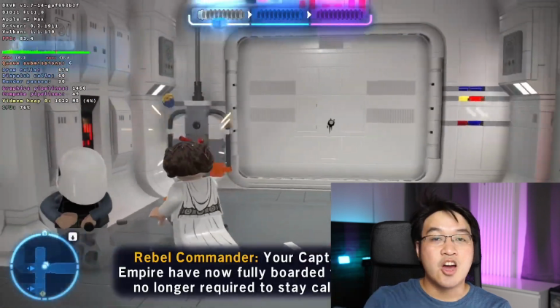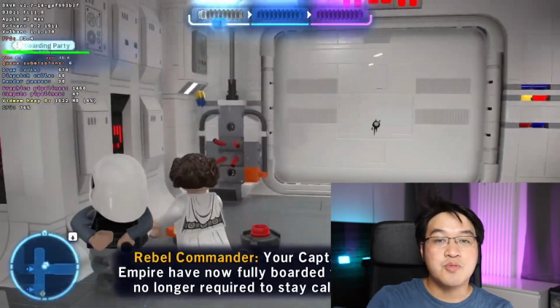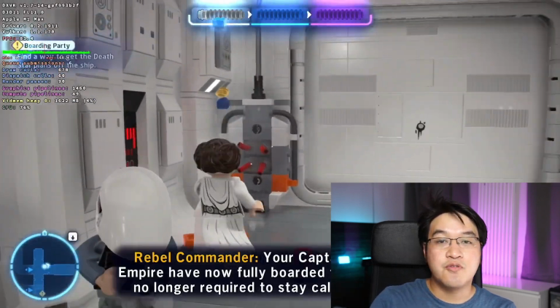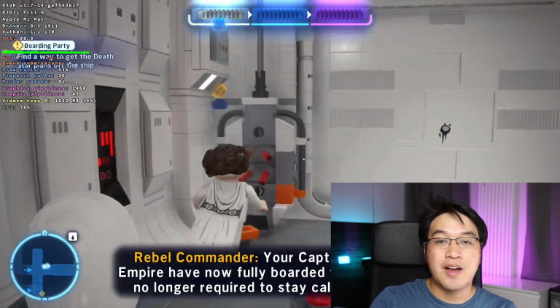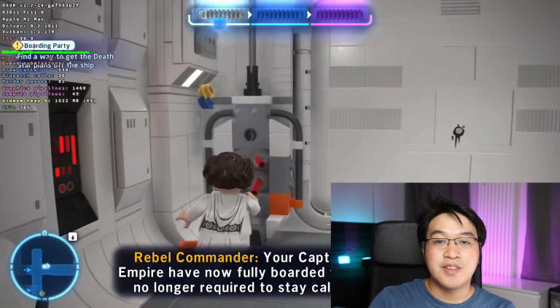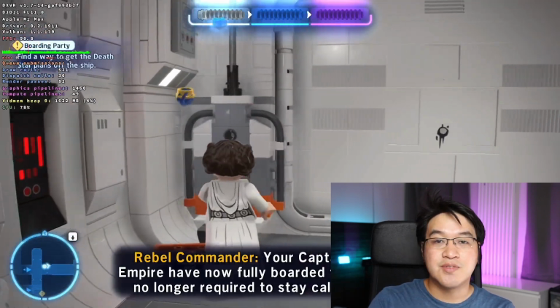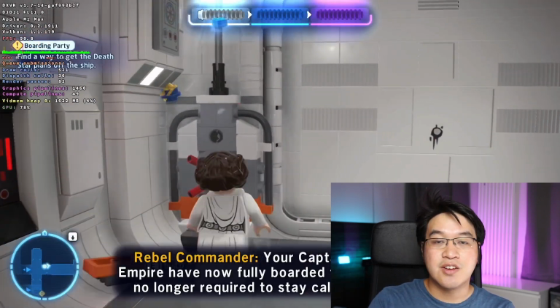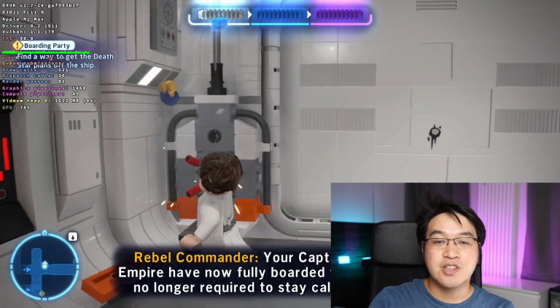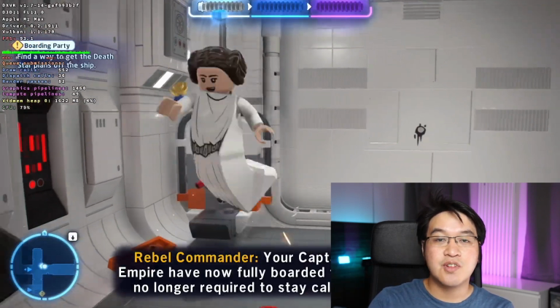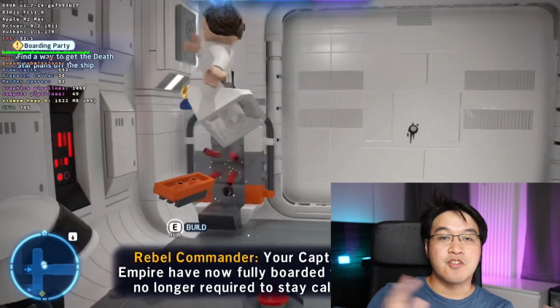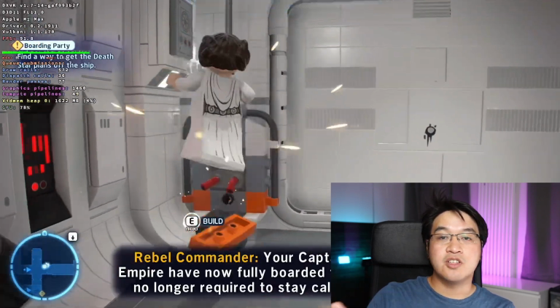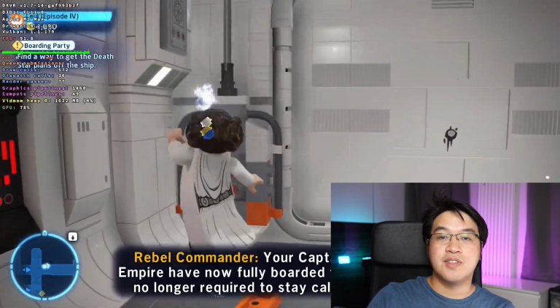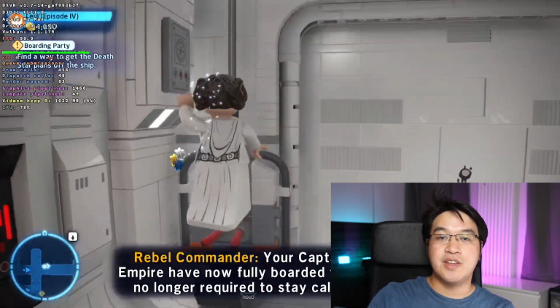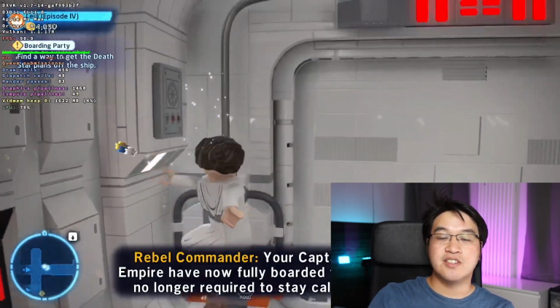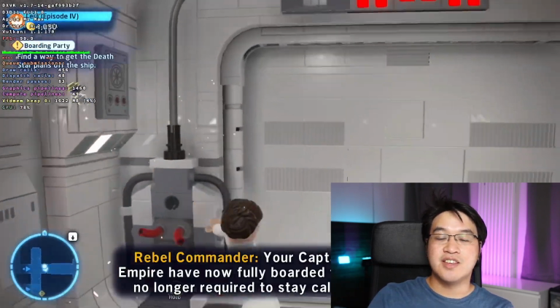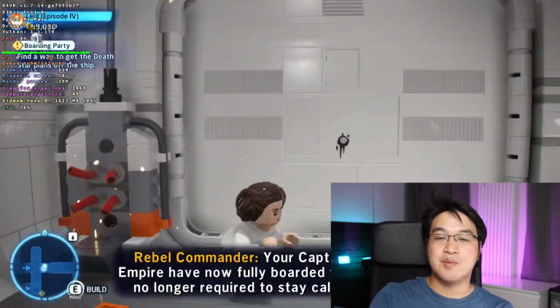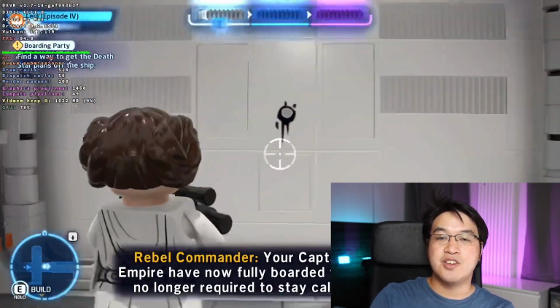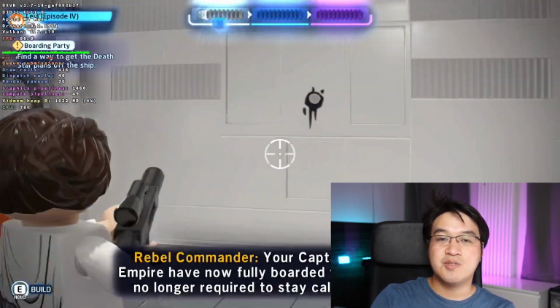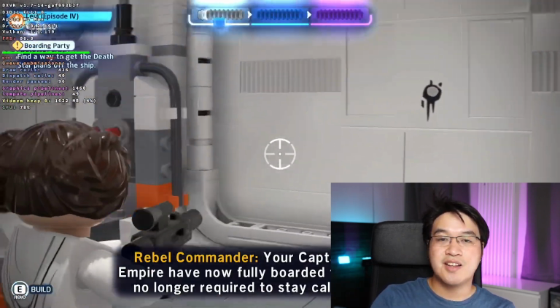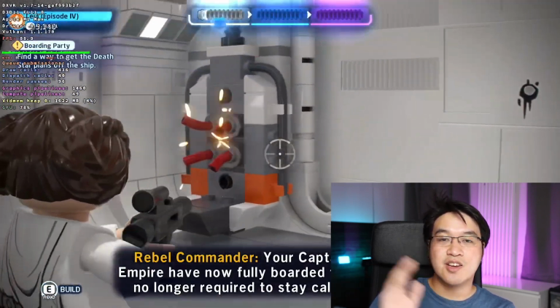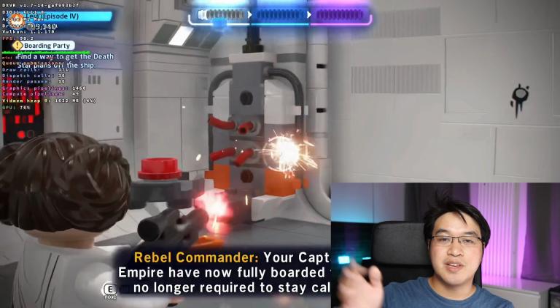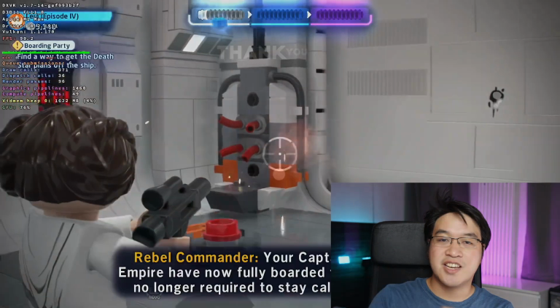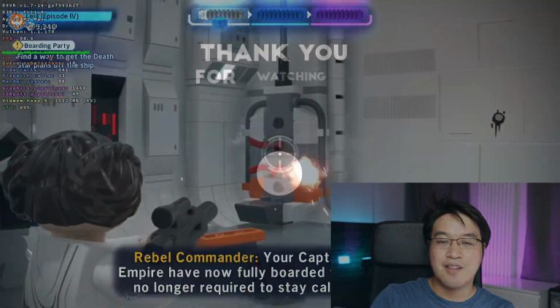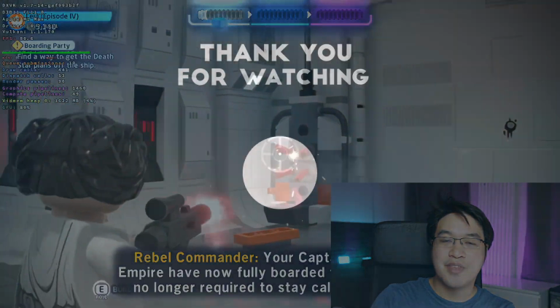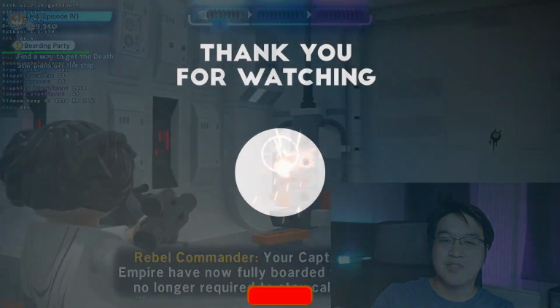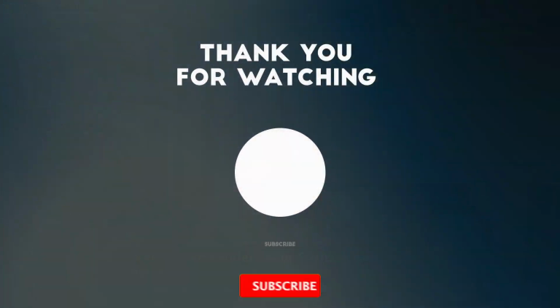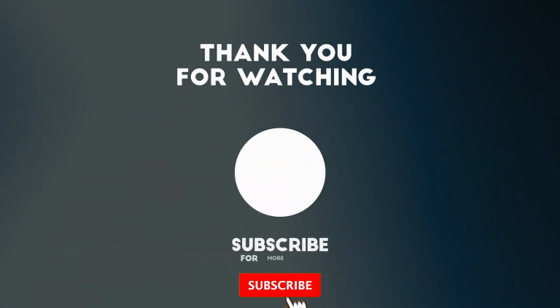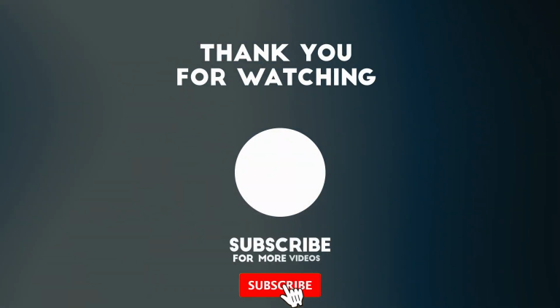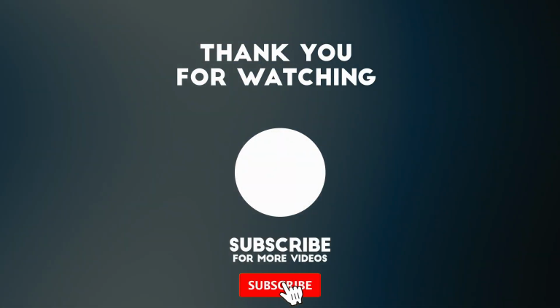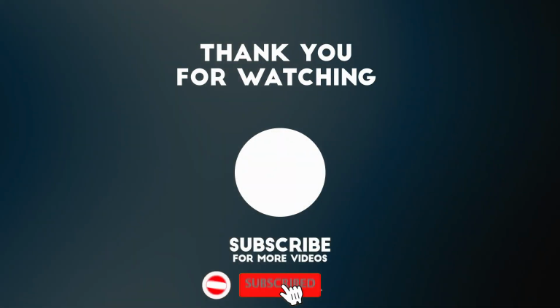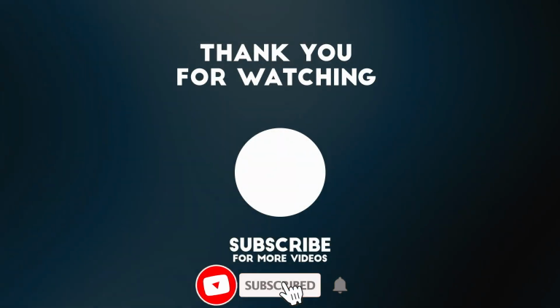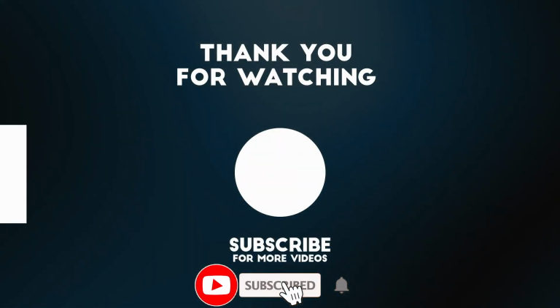I hope you found this video useful. I've got lots of other videos like this on my YouTube channel, so please check it out. Thanks for watching and I'll see you in the next video.